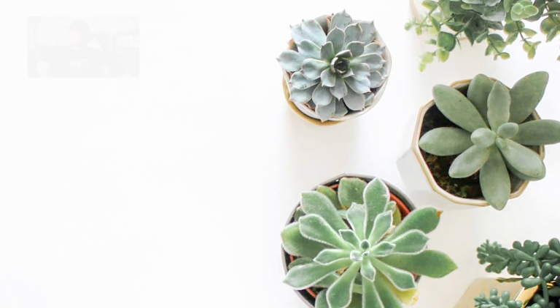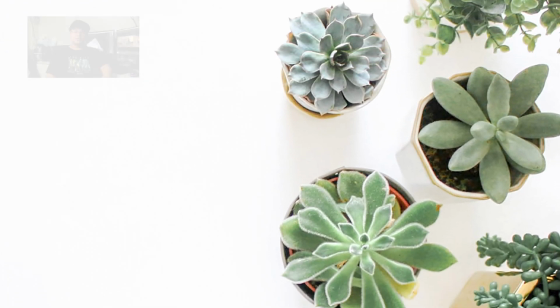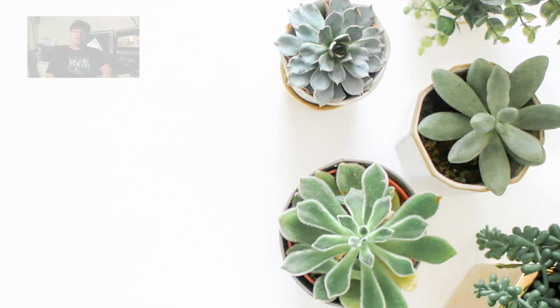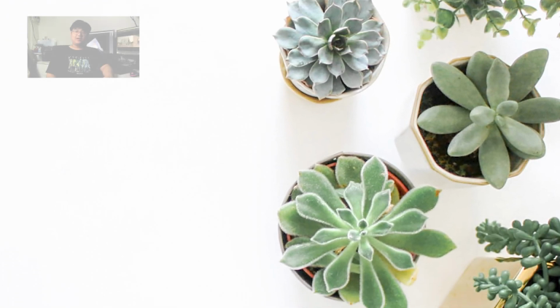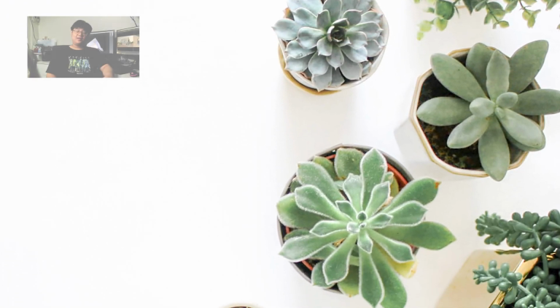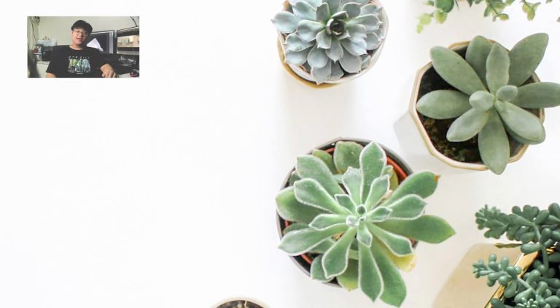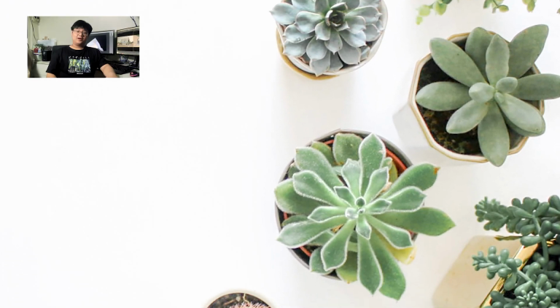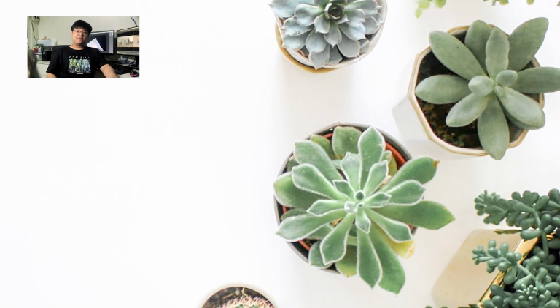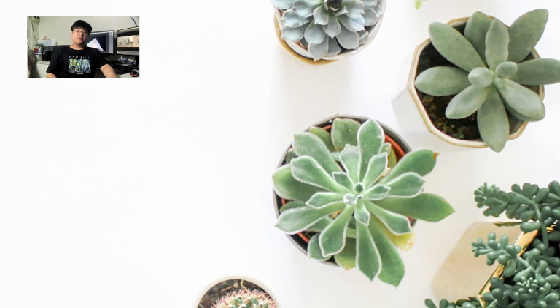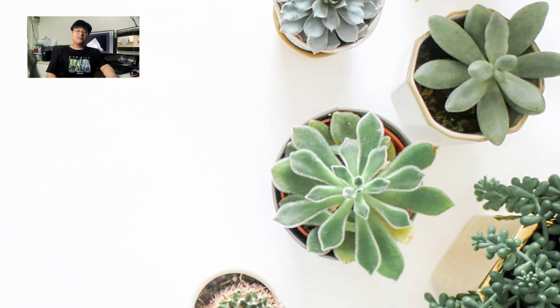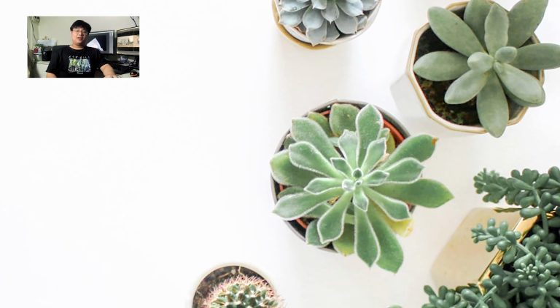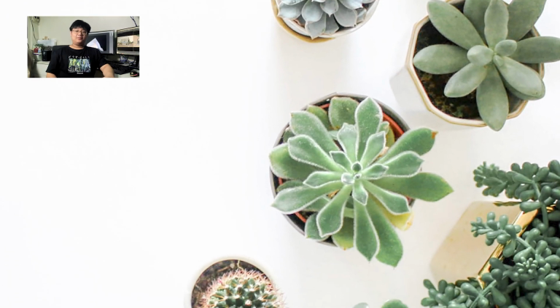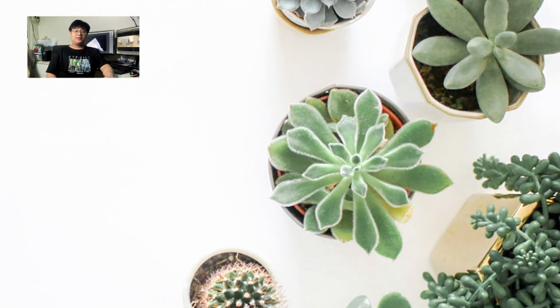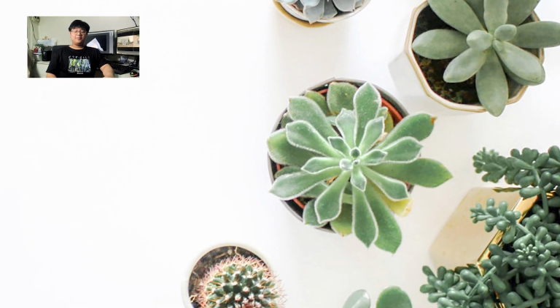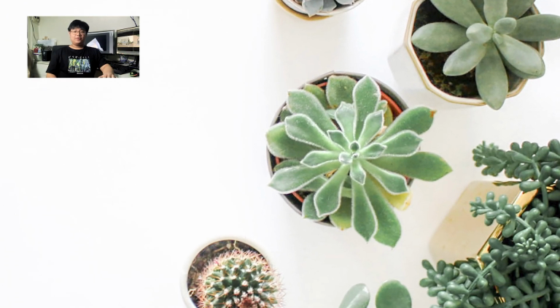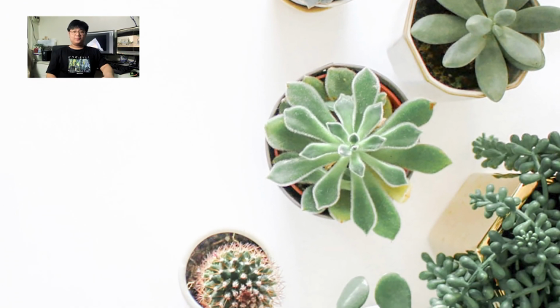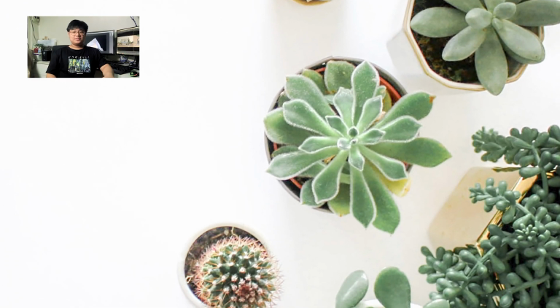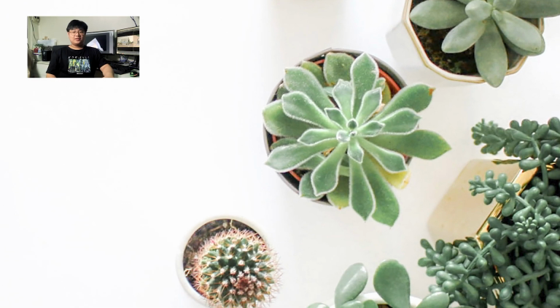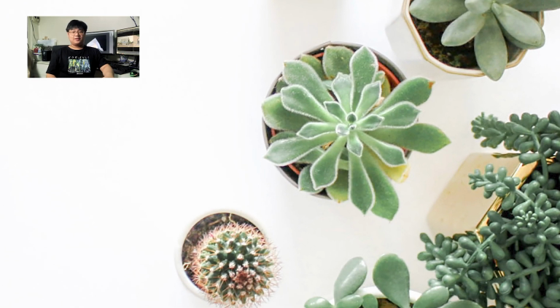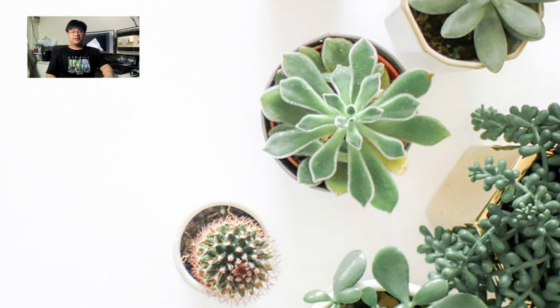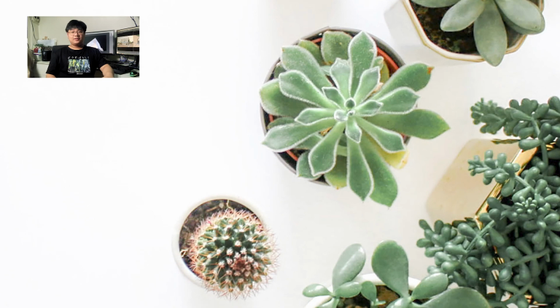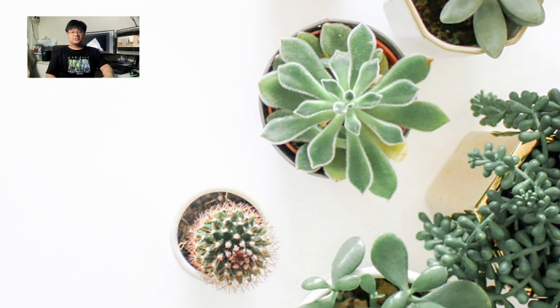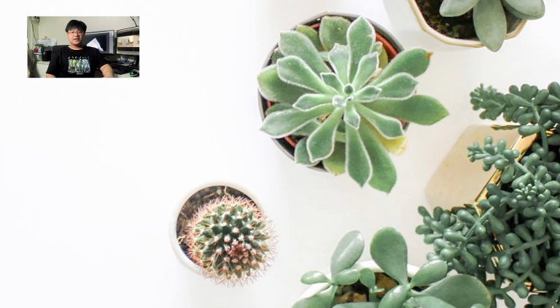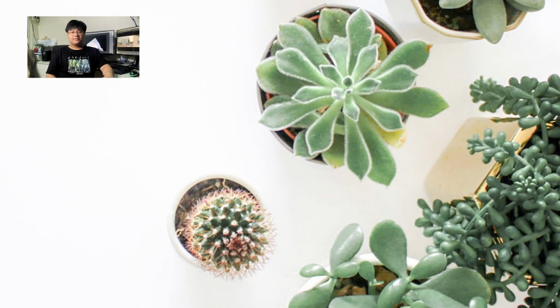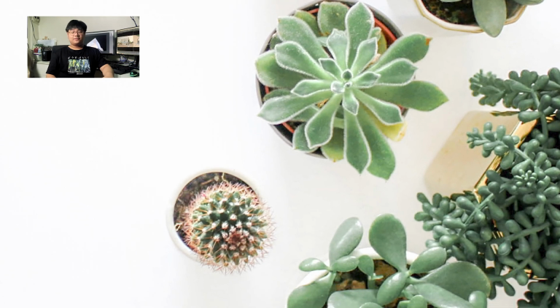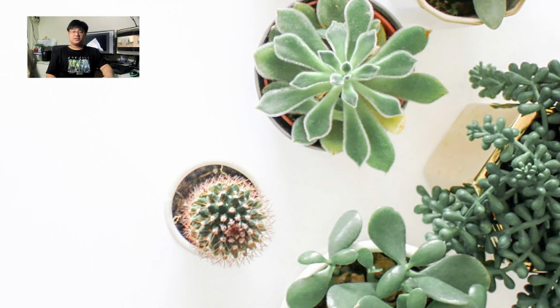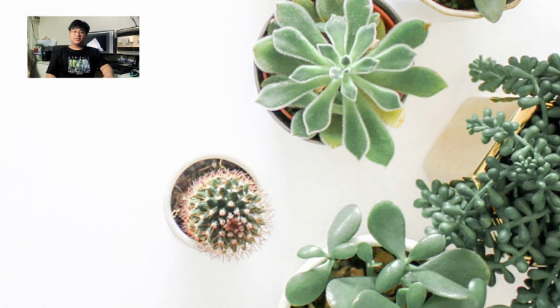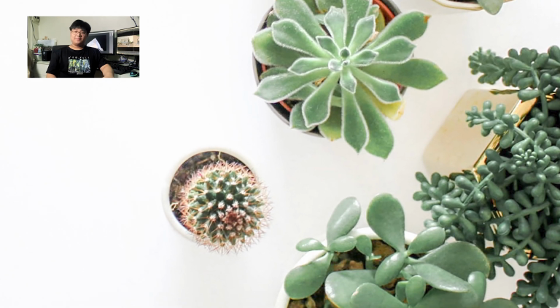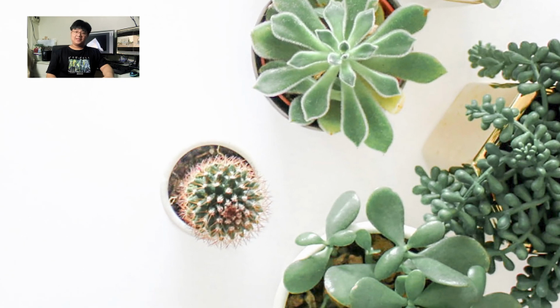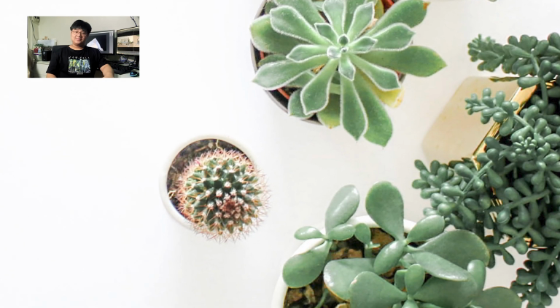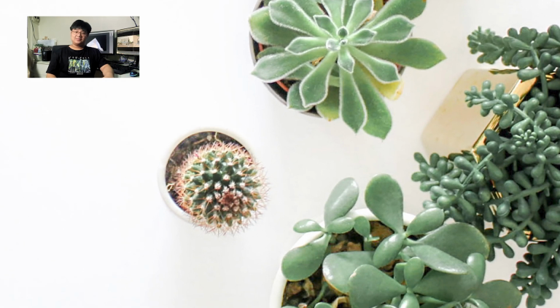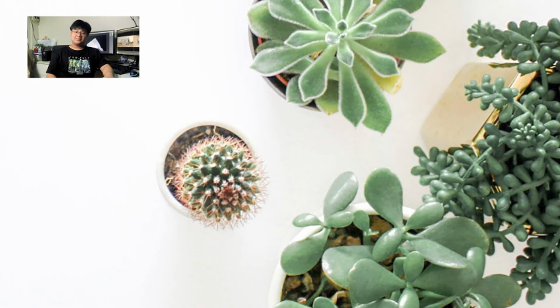Hi, I'm Arvind and today I'm going to present my greenhouse design for succulent plants.